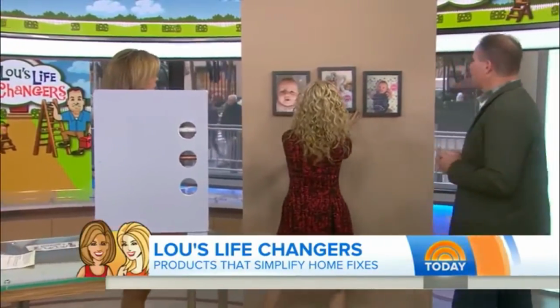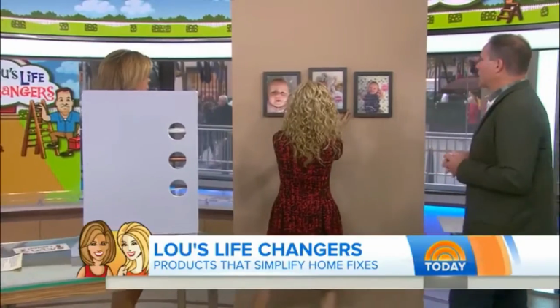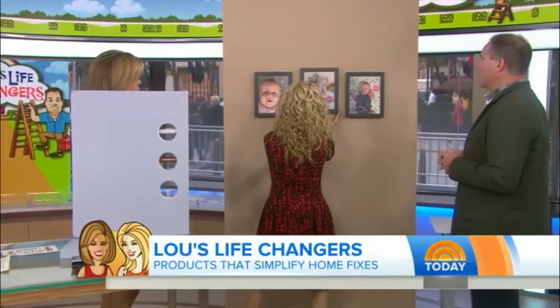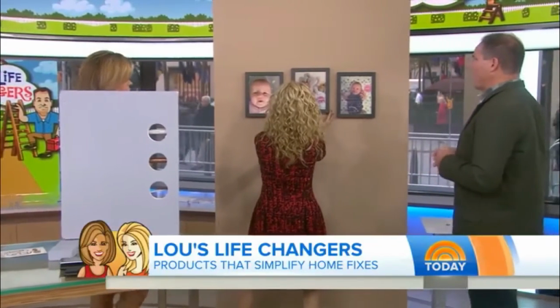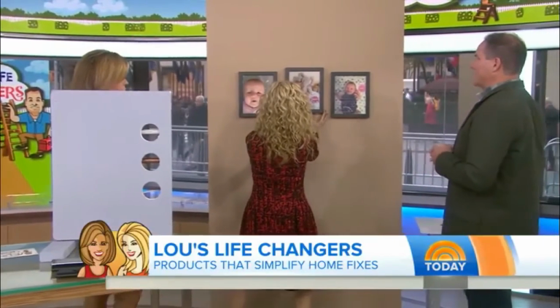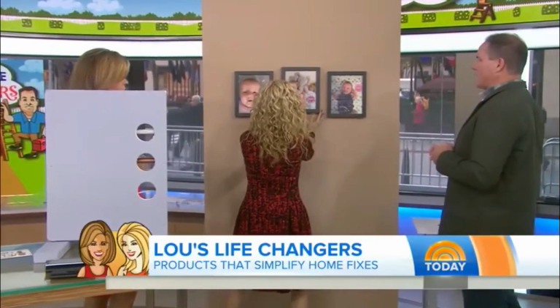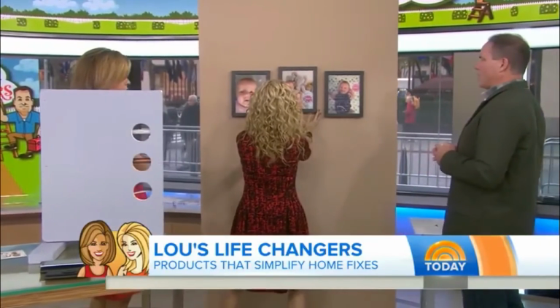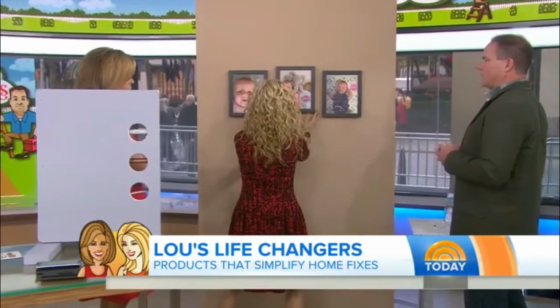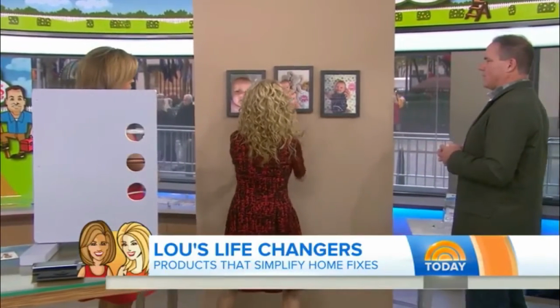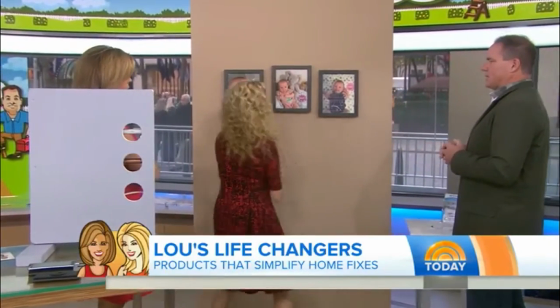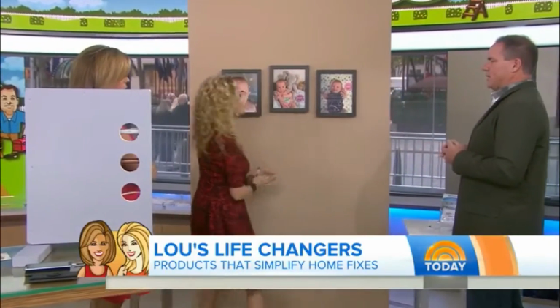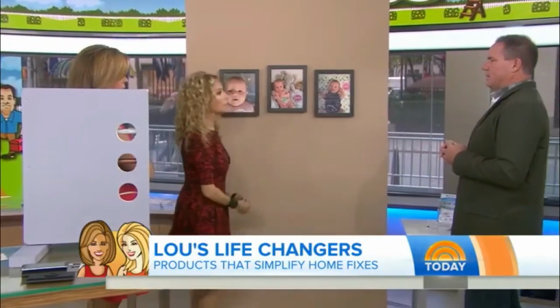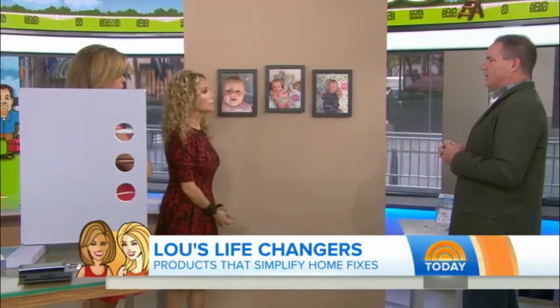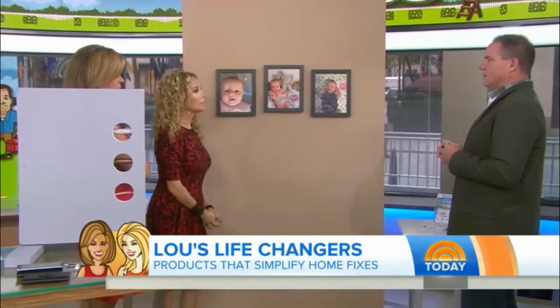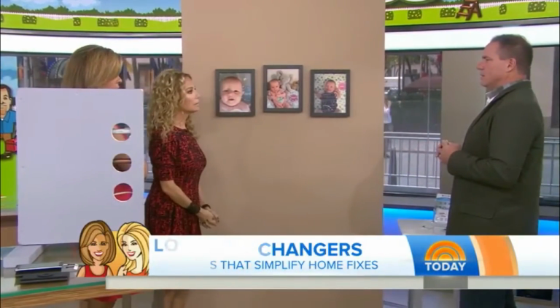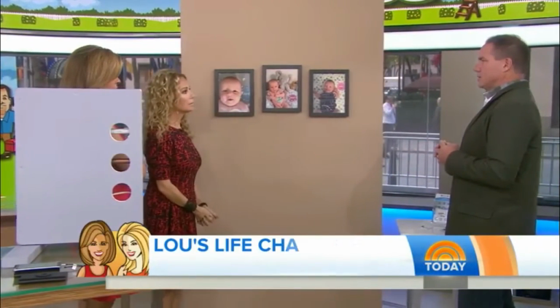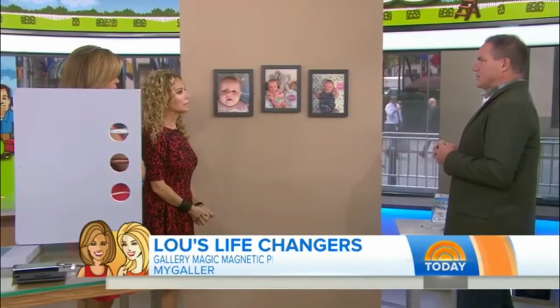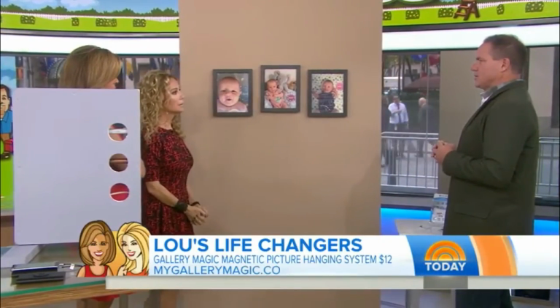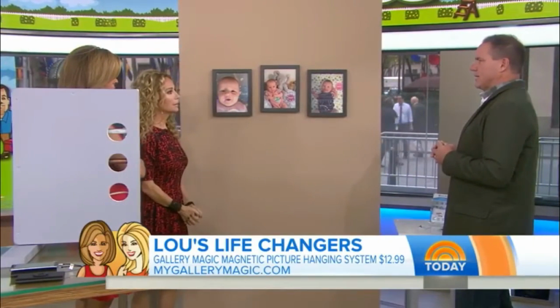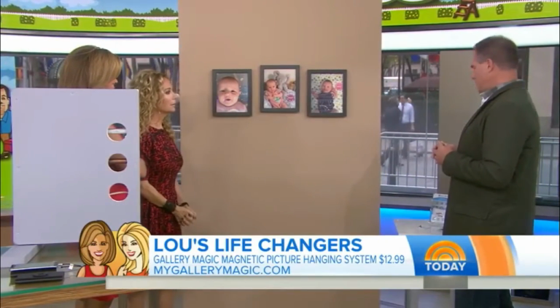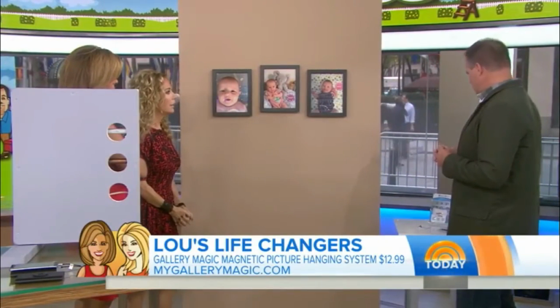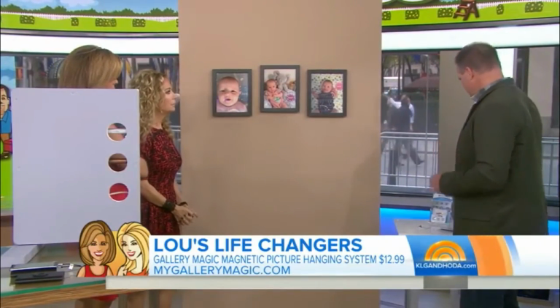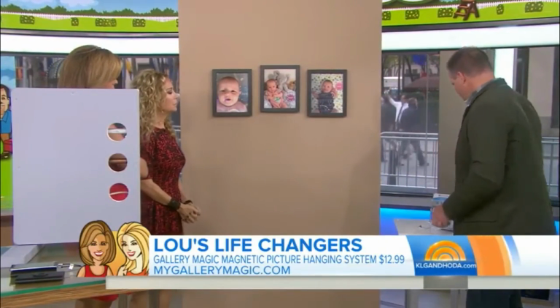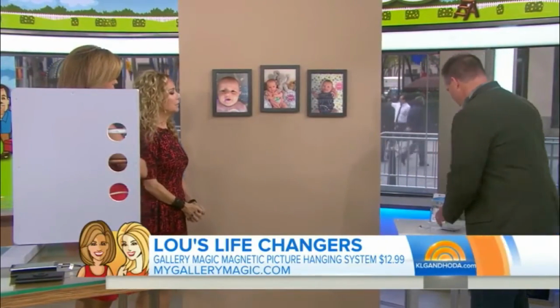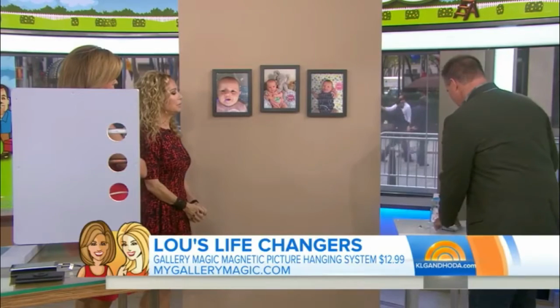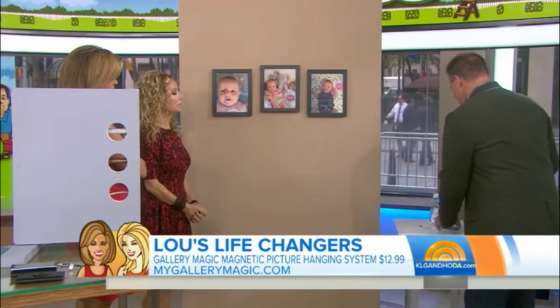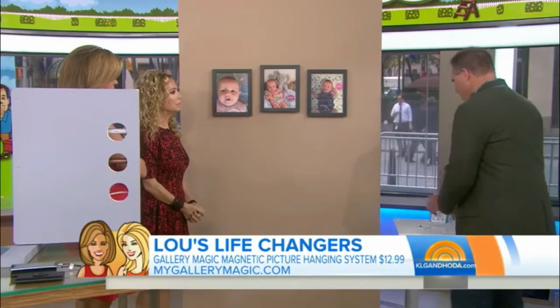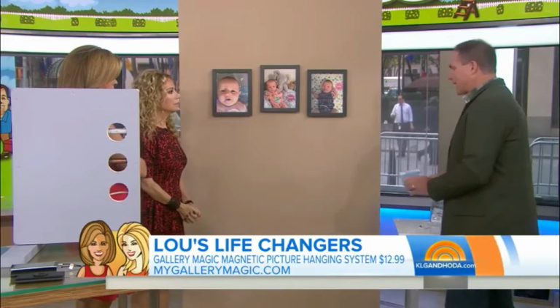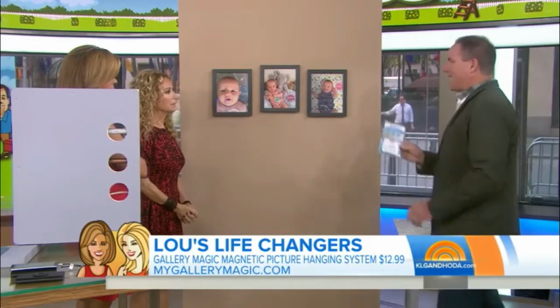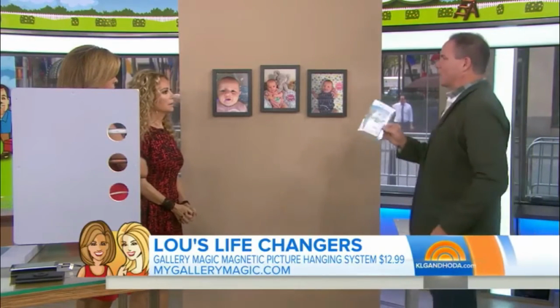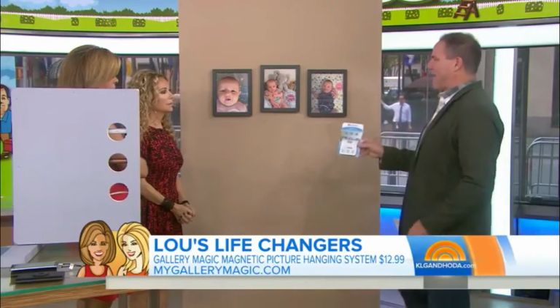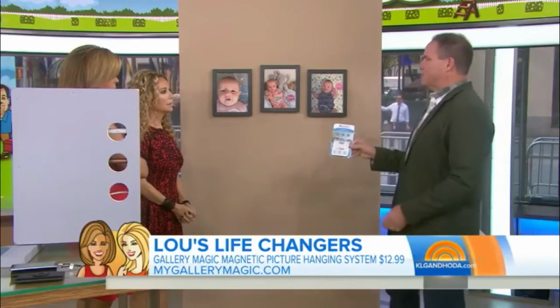Of course you do. Reposition it. Did you see what you just did? I repositioned it. This is called Gallery Magic.